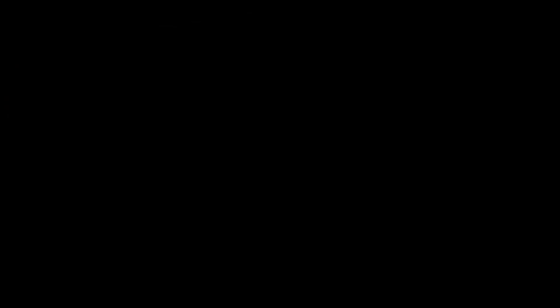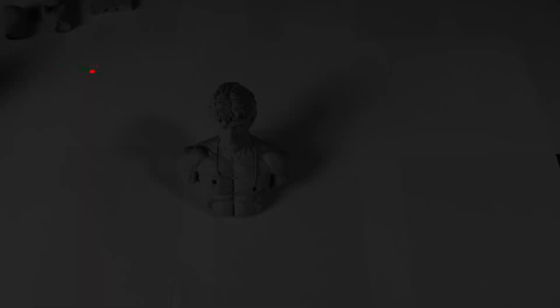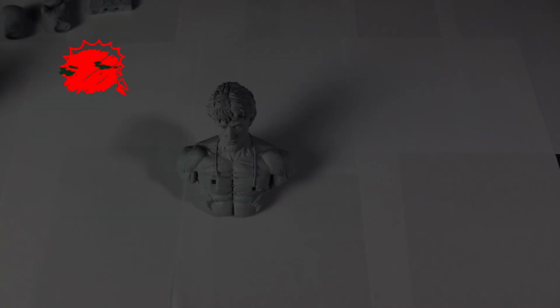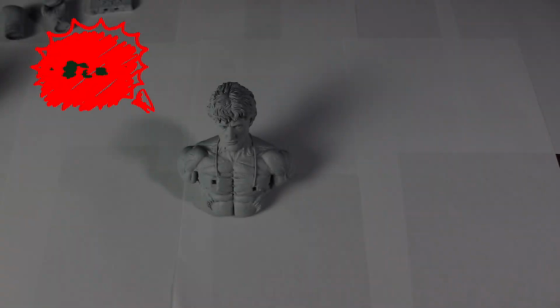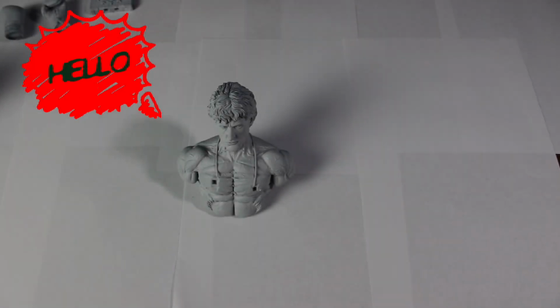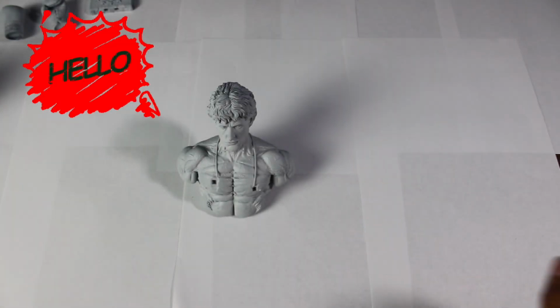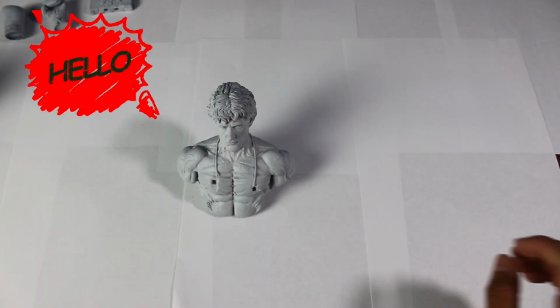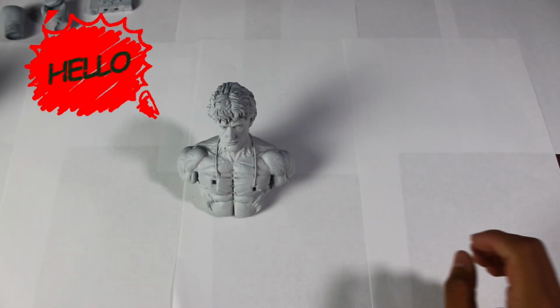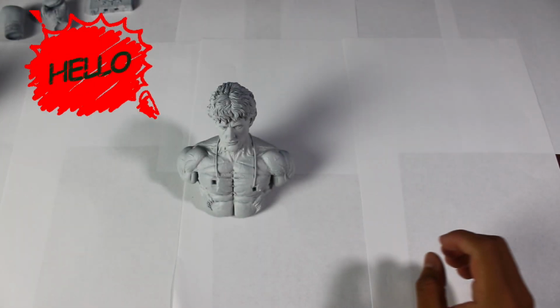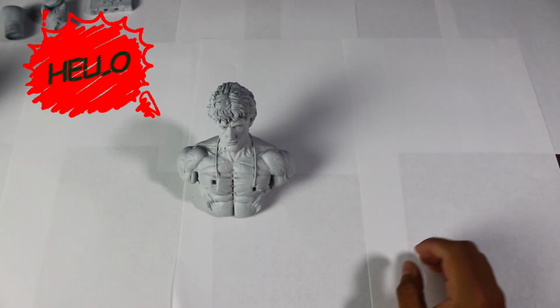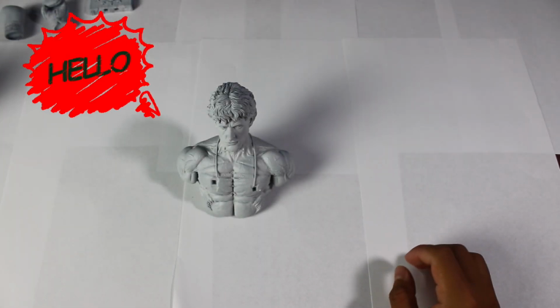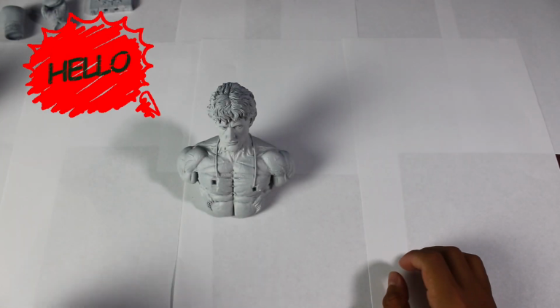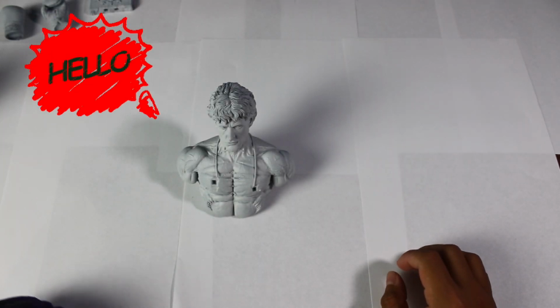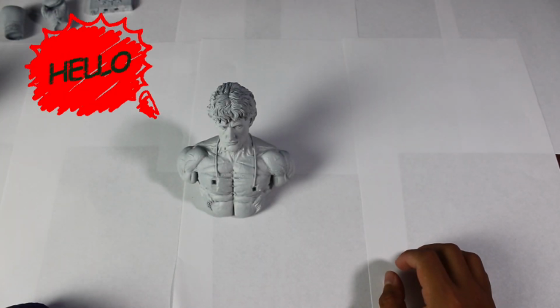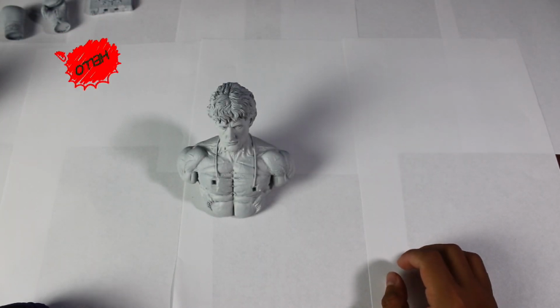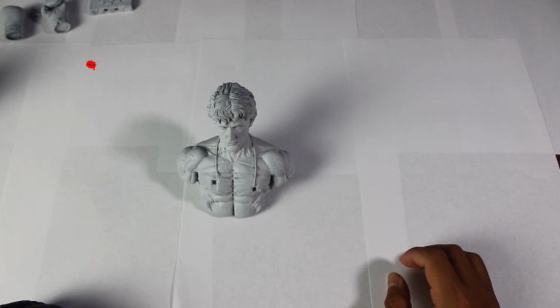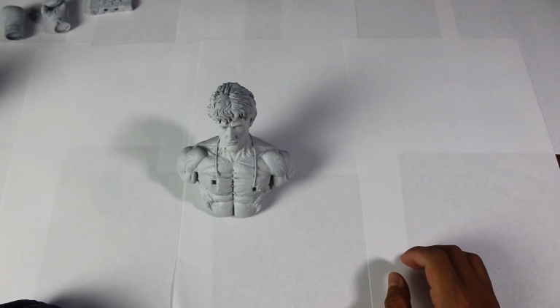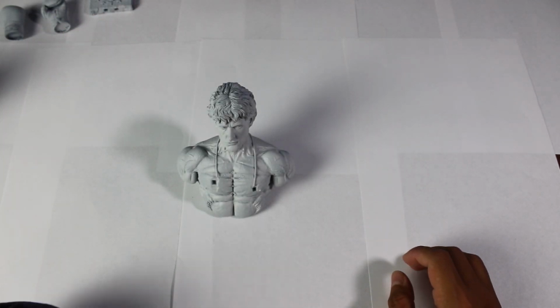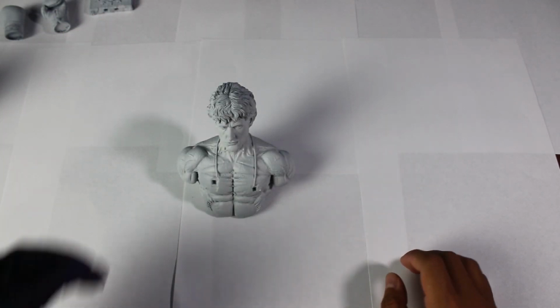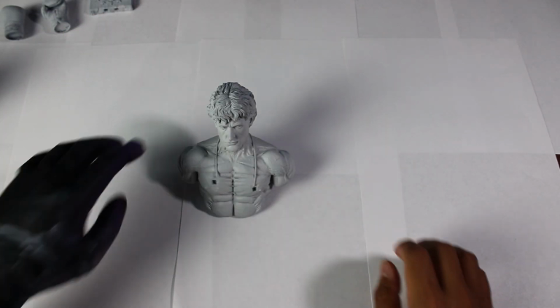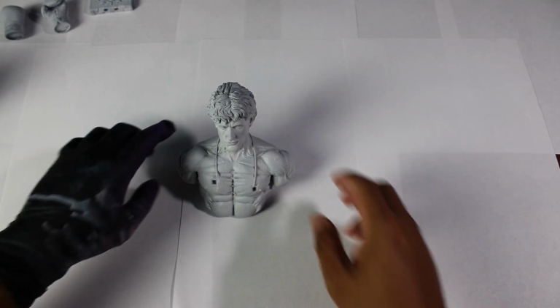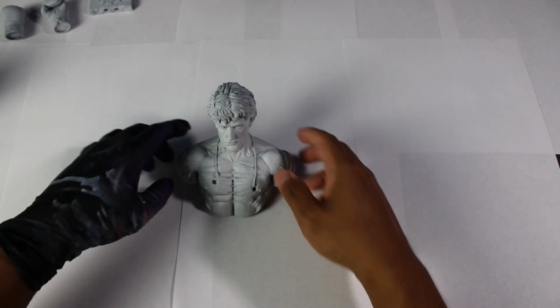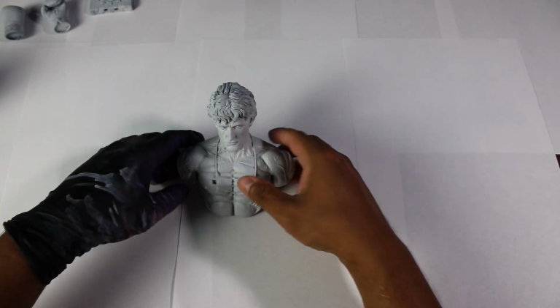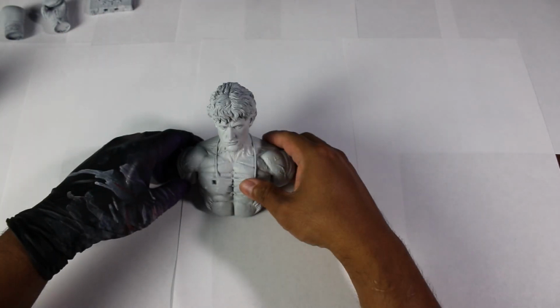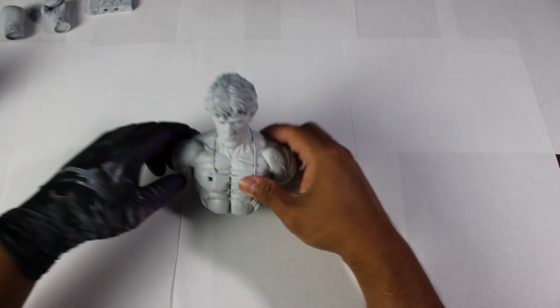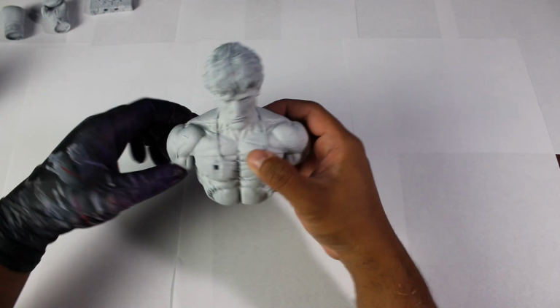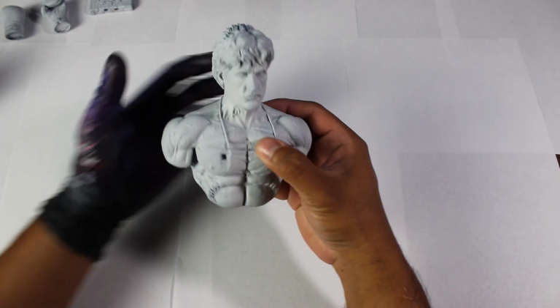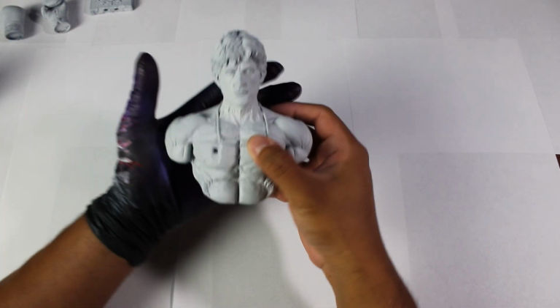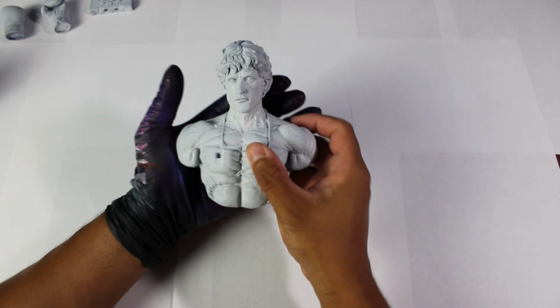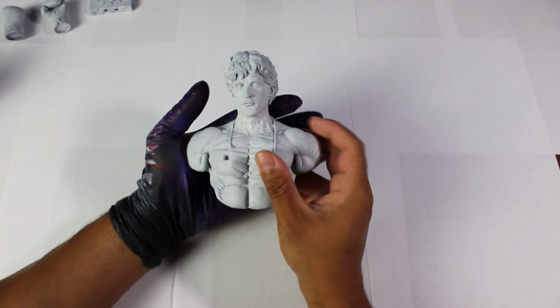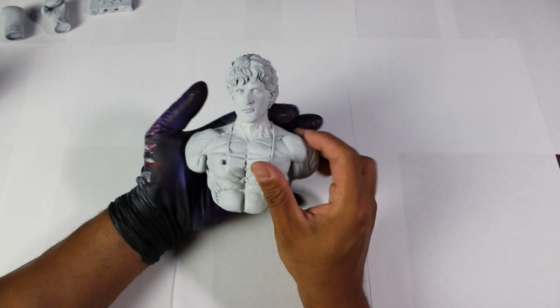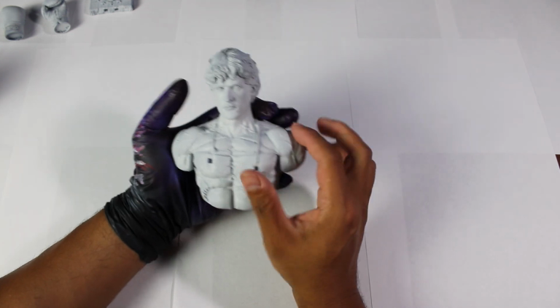Hello everyone! Welcome to a new video on our channel, AF Prints and Crafts.